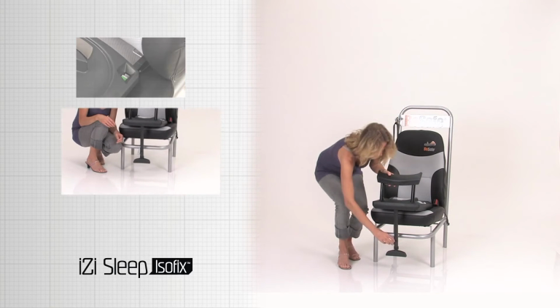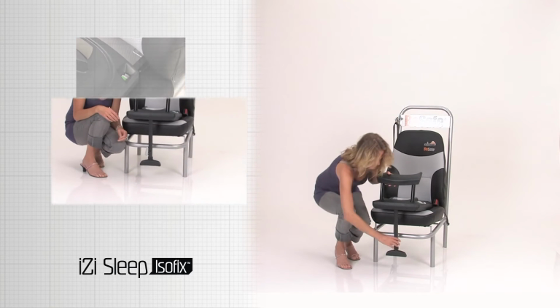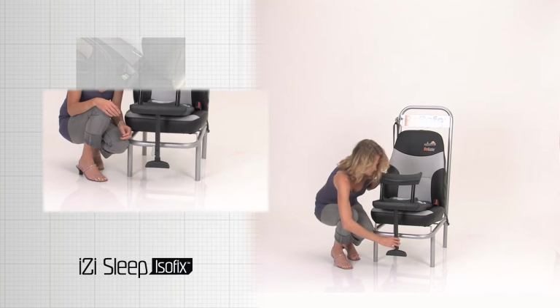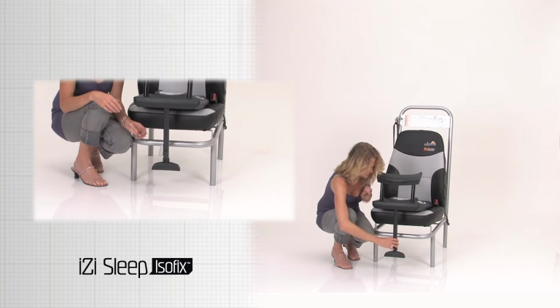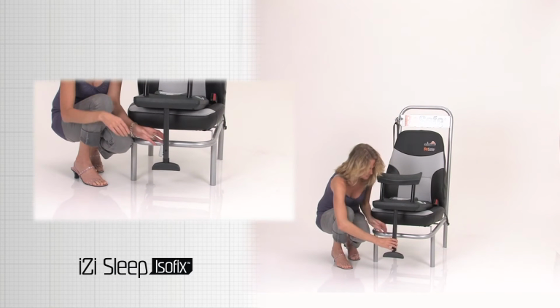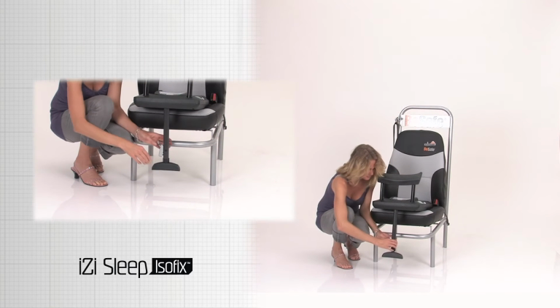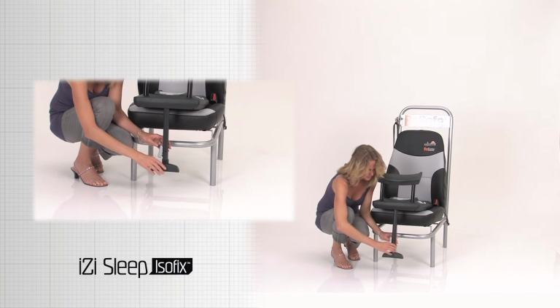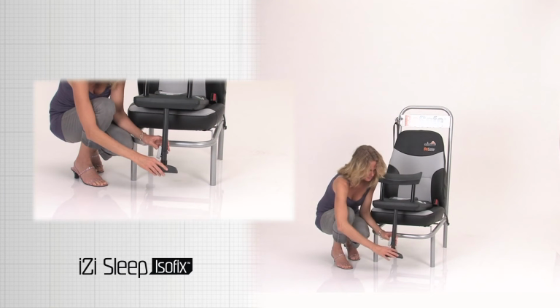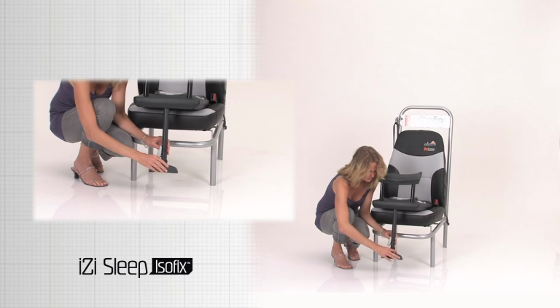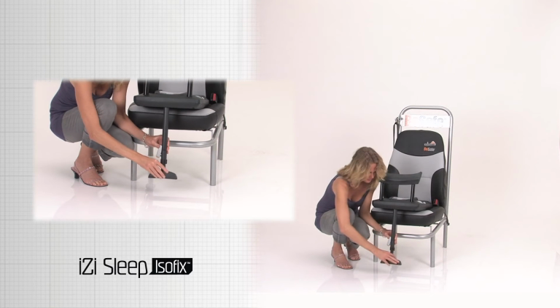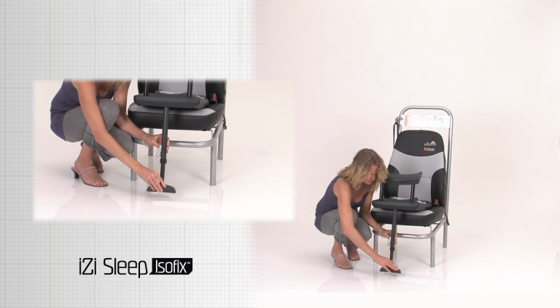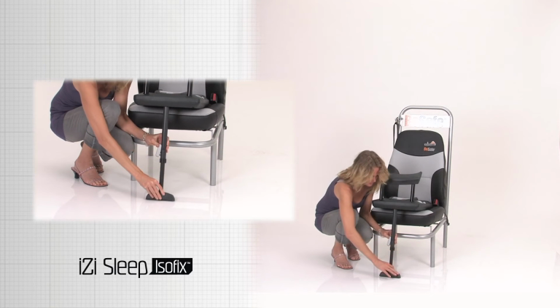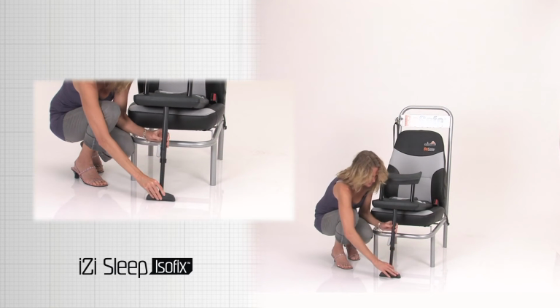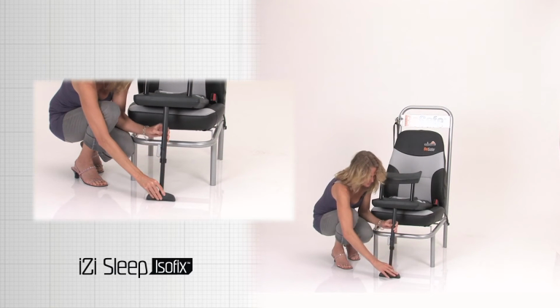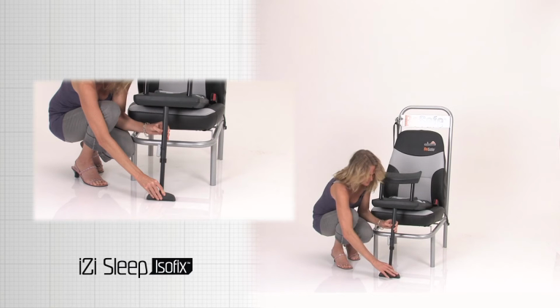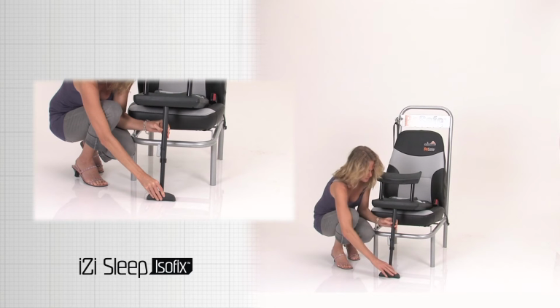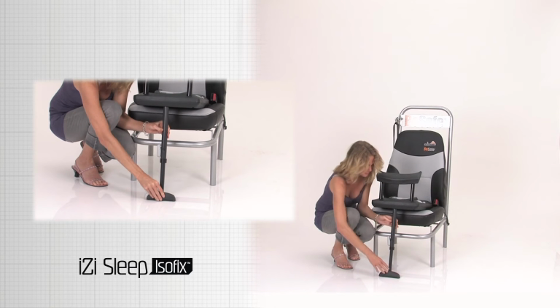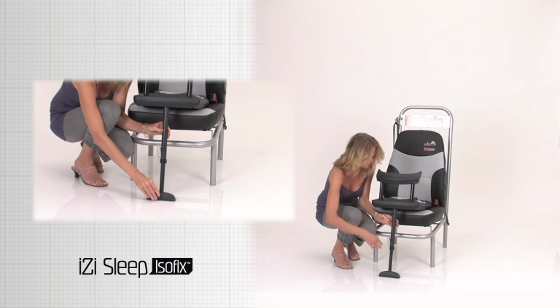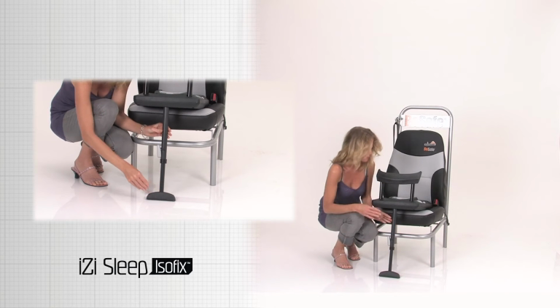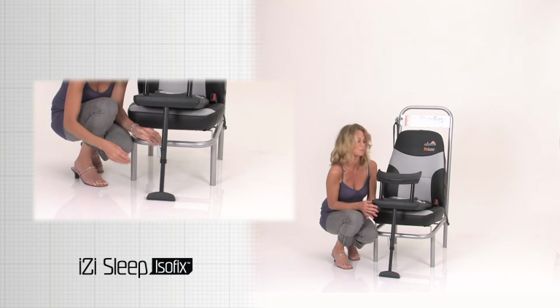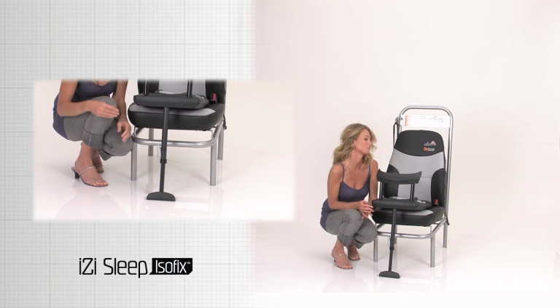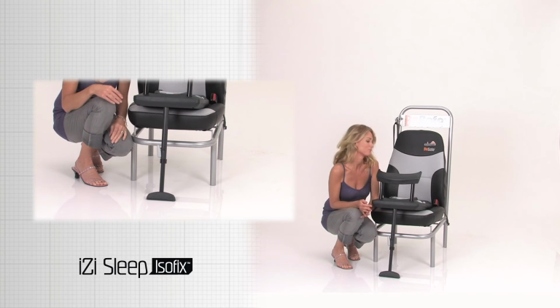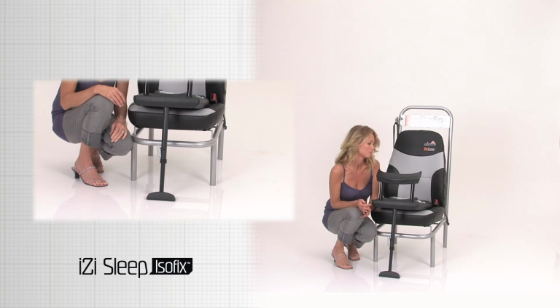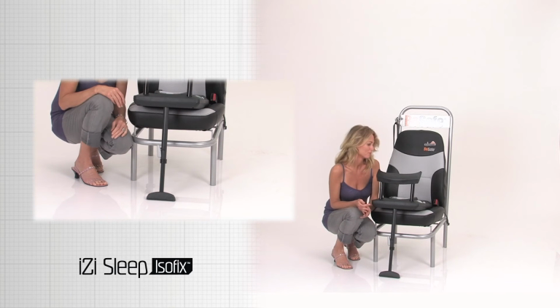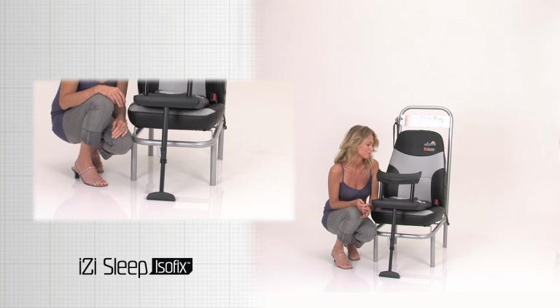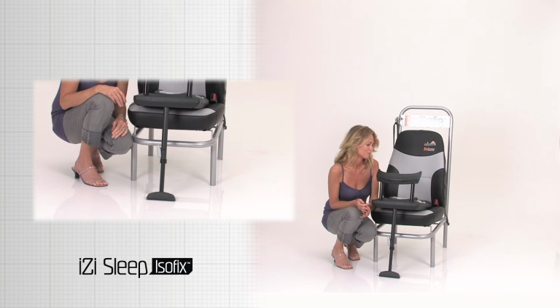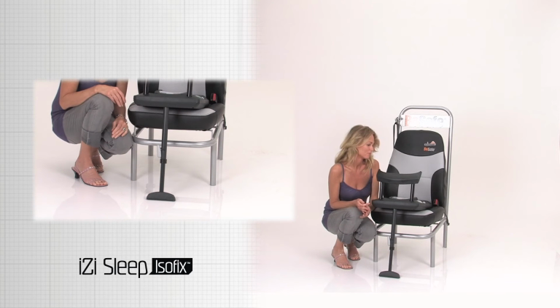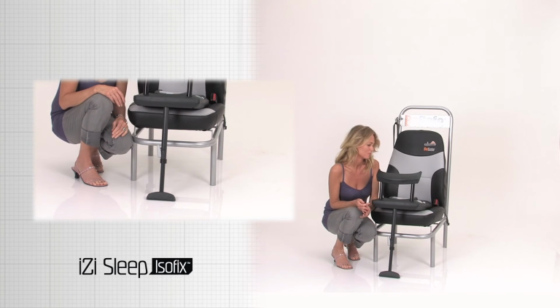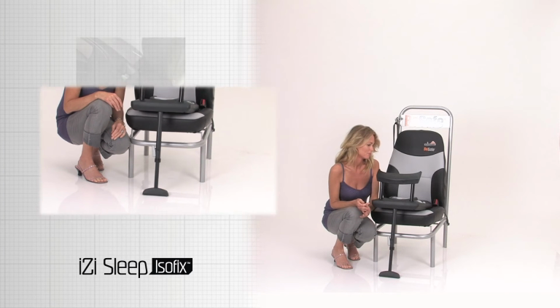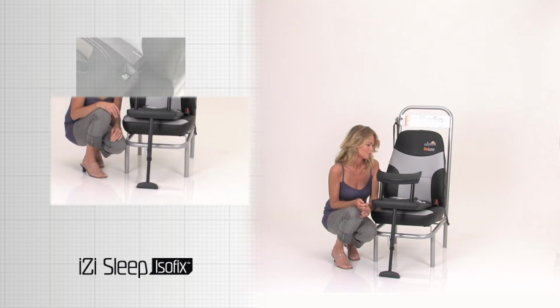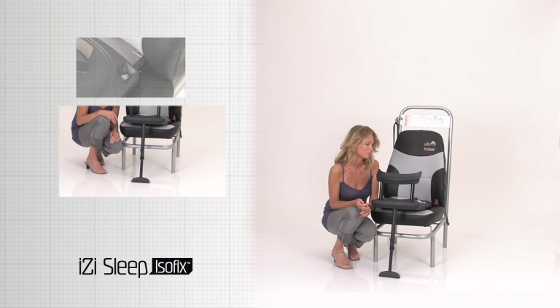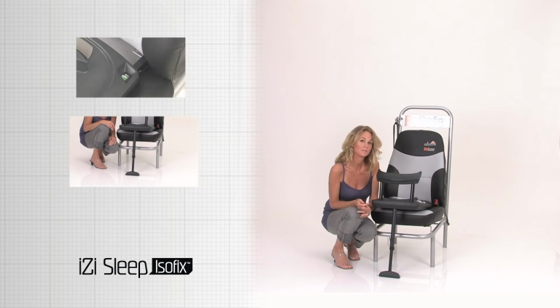Unlock the floor support release switch and push the floor support down until it has contact with the floor of the car.